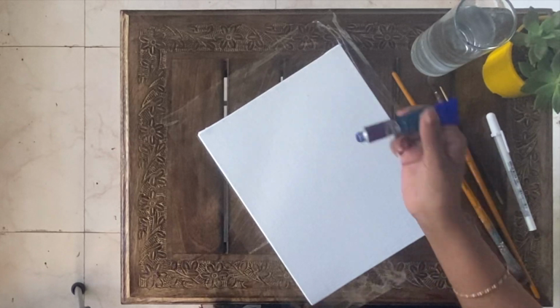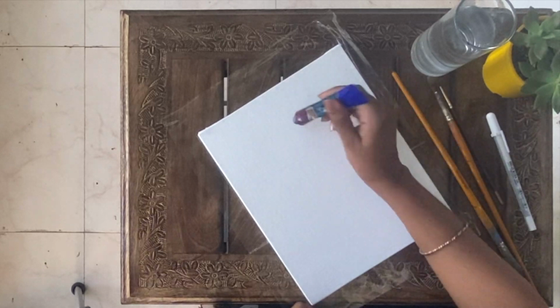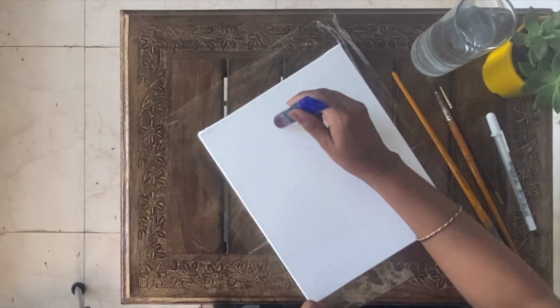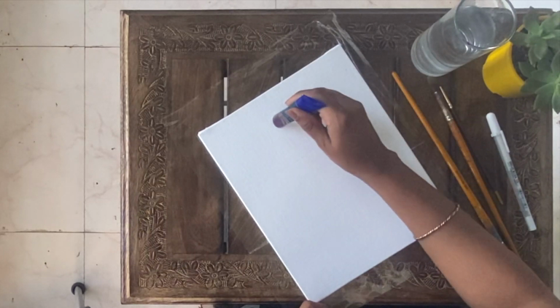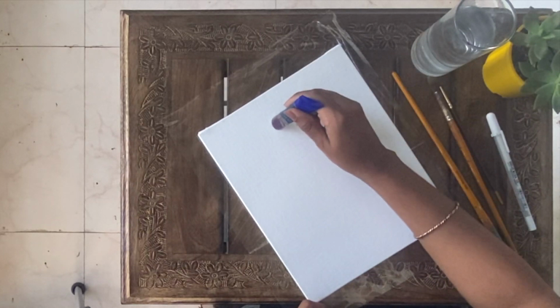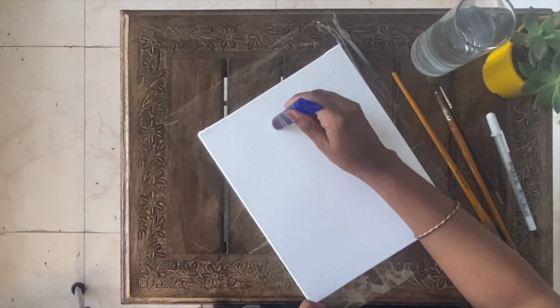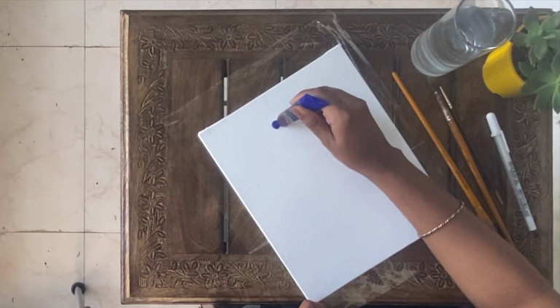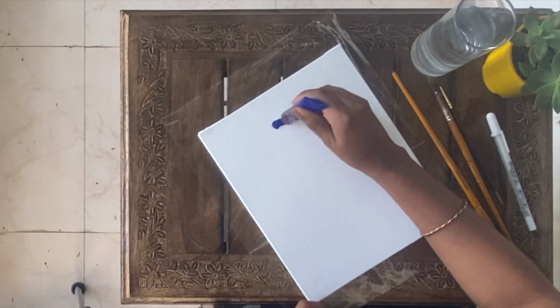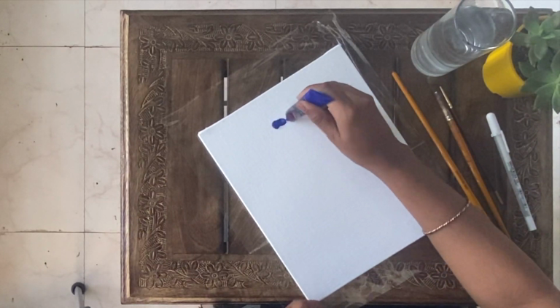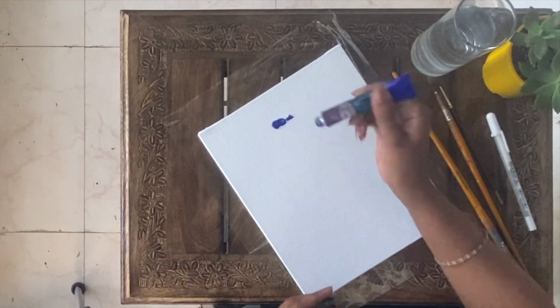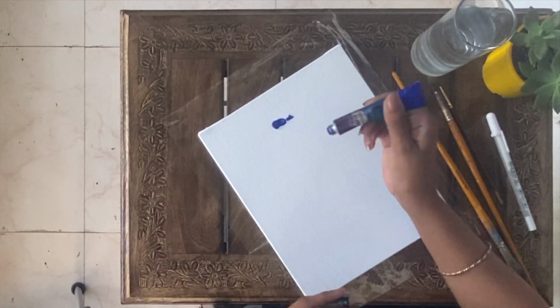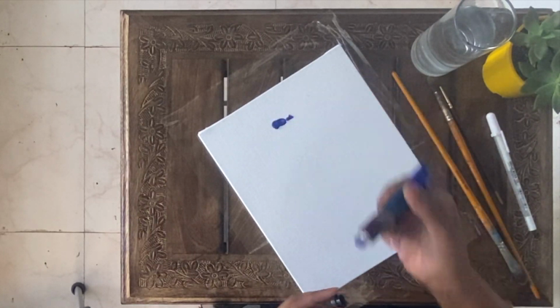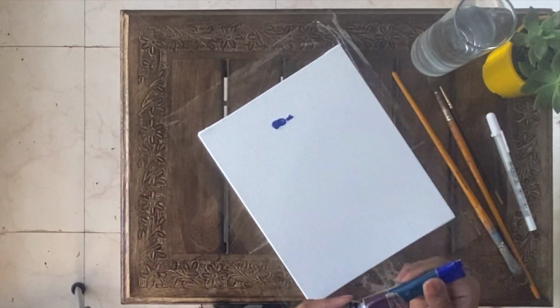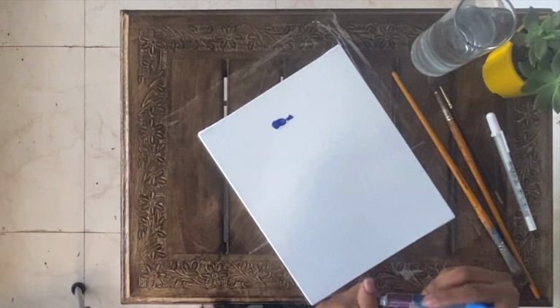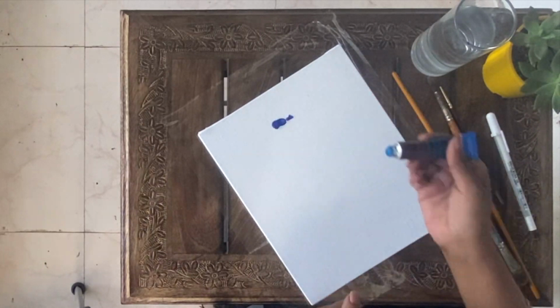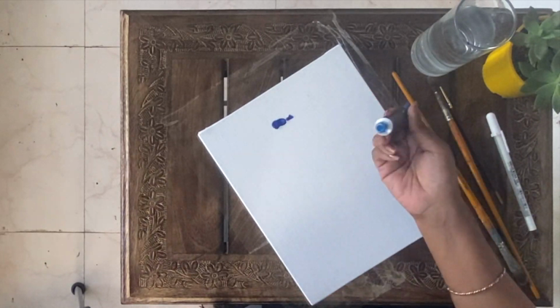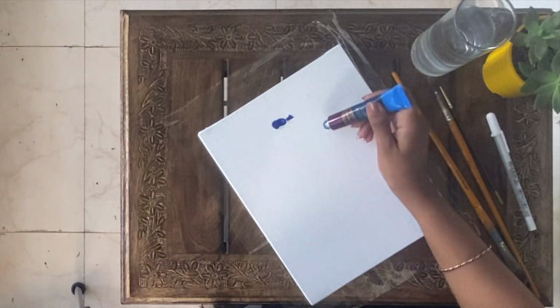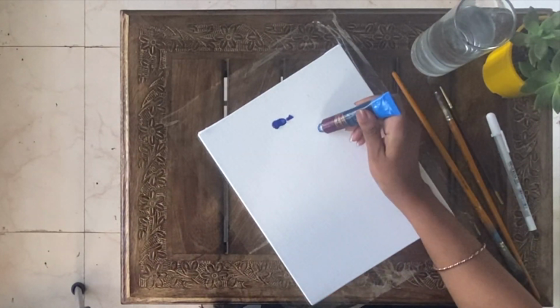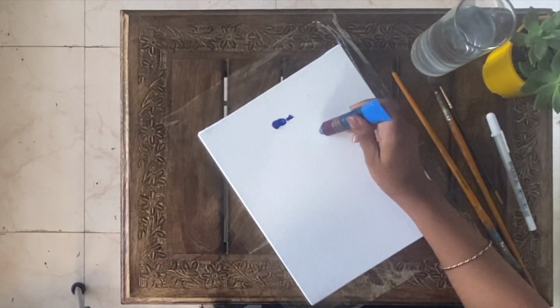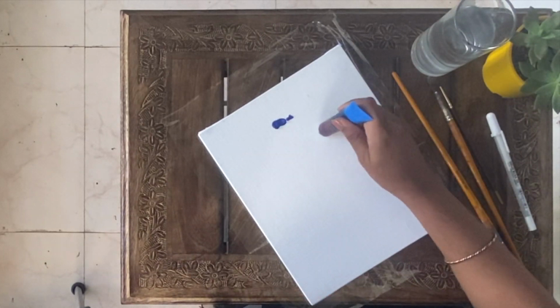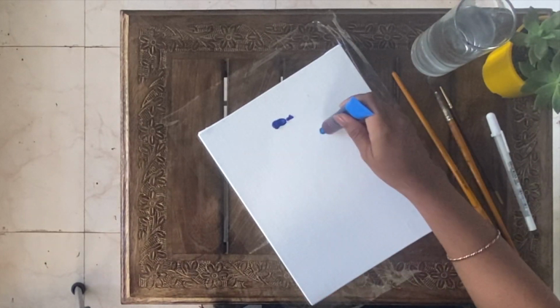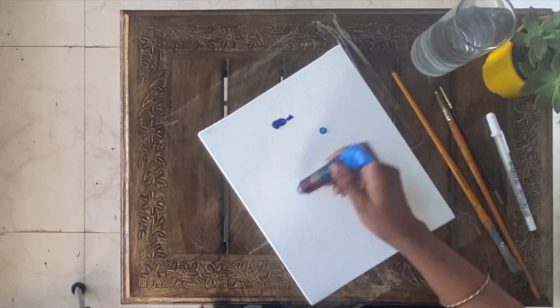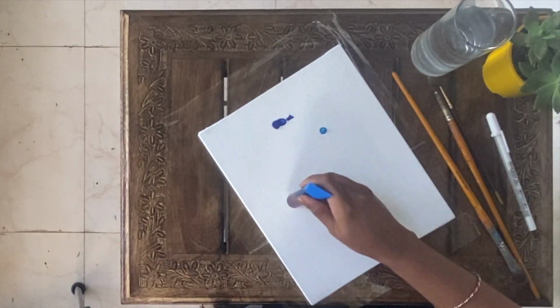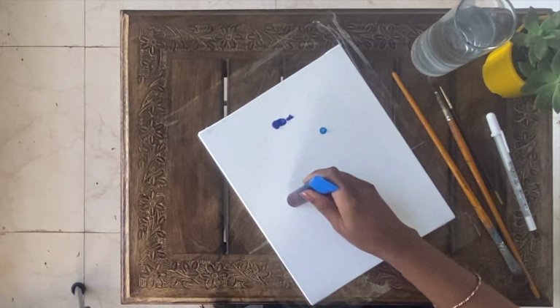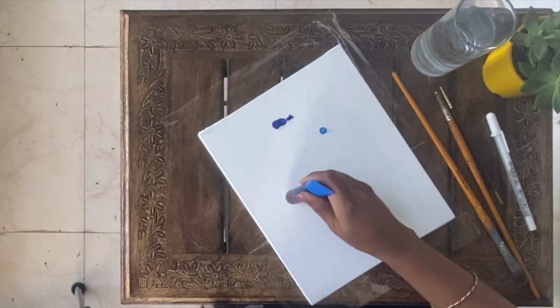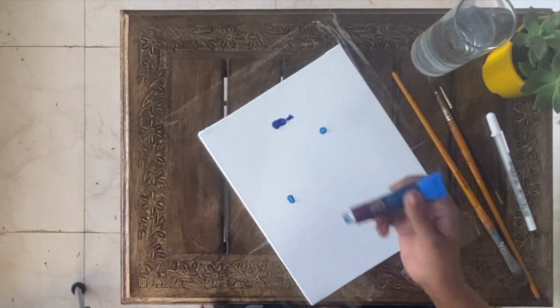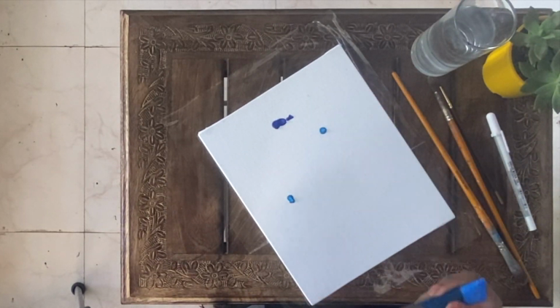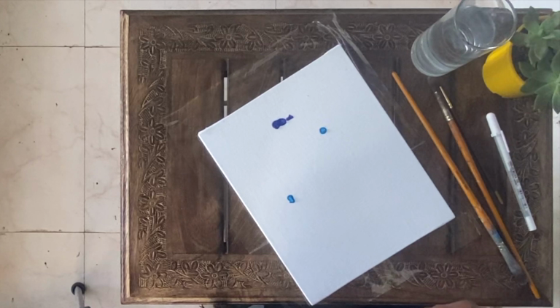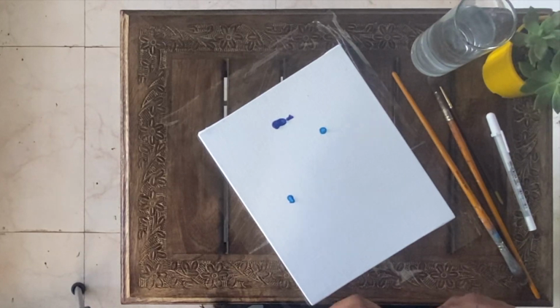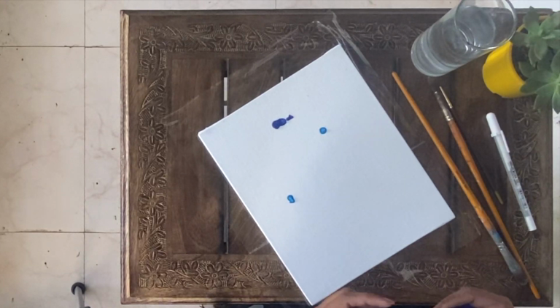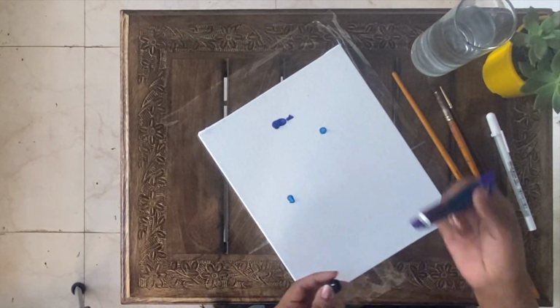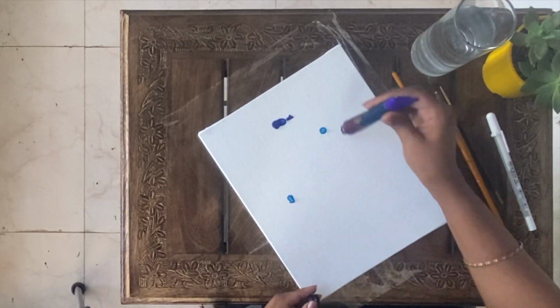I am applying ceraline blue, violet, red, ultramarine blue randomly and blended.